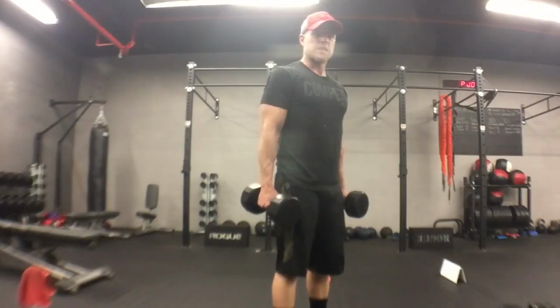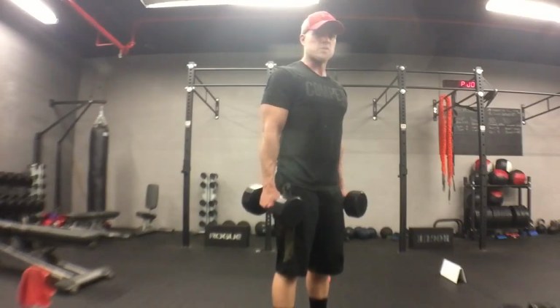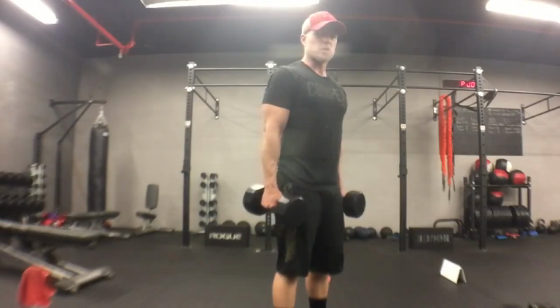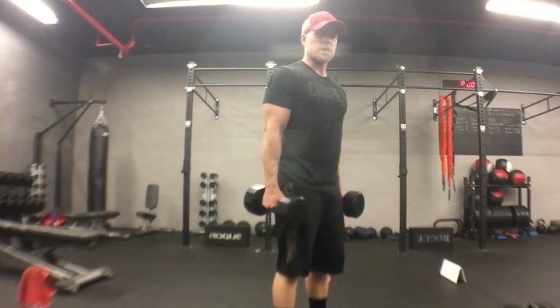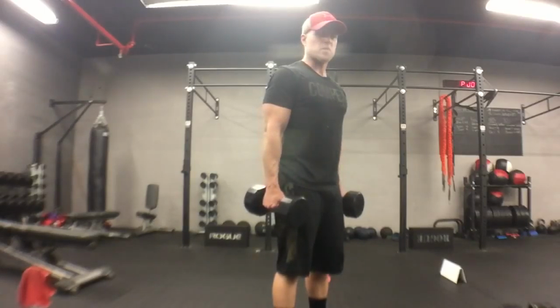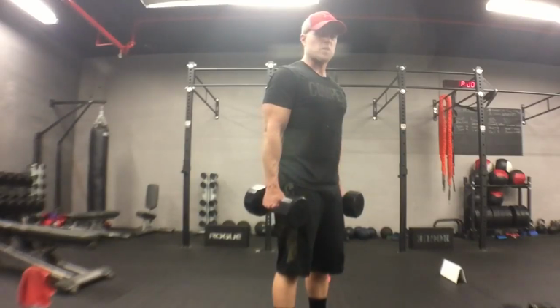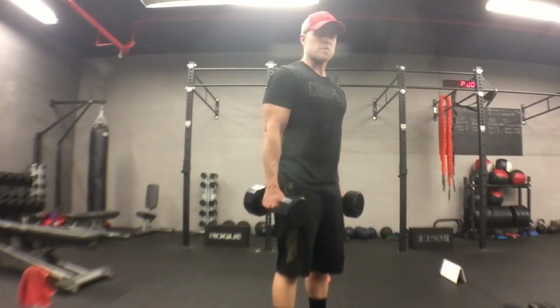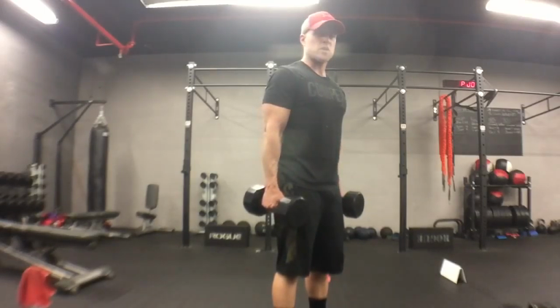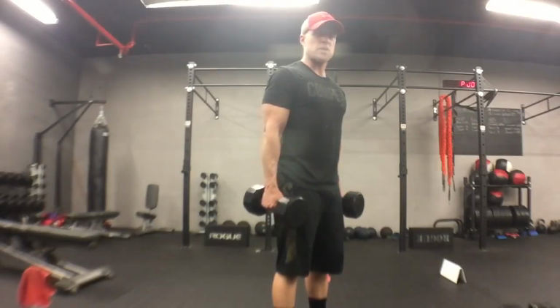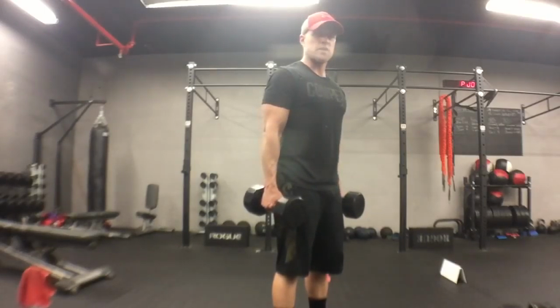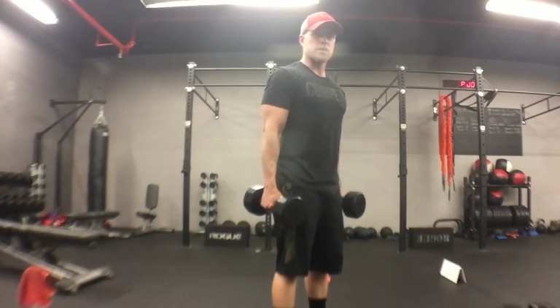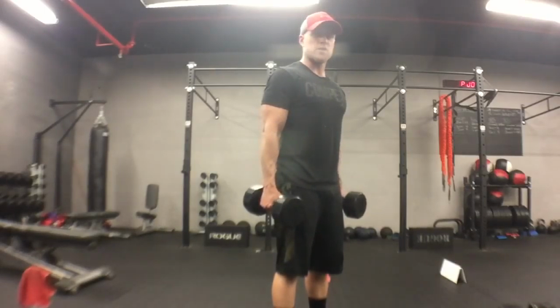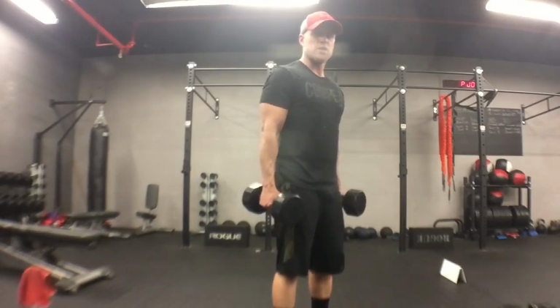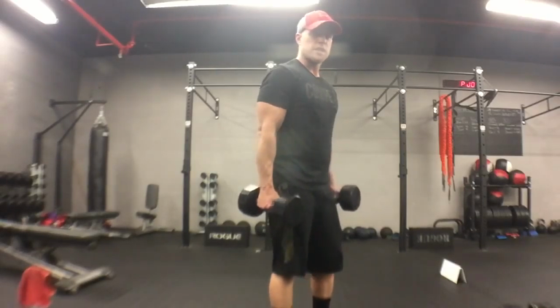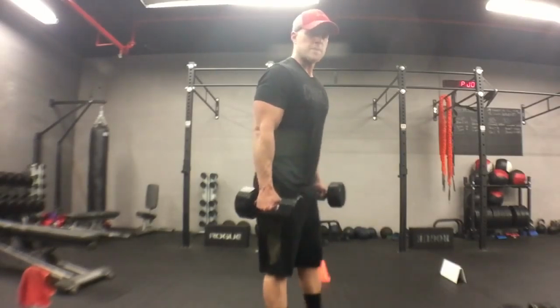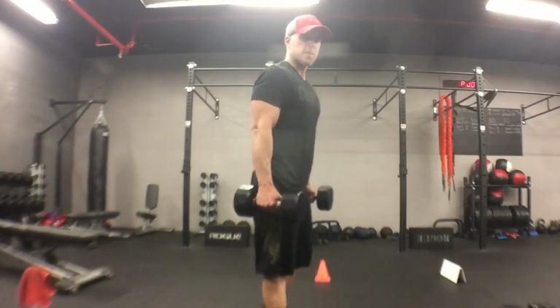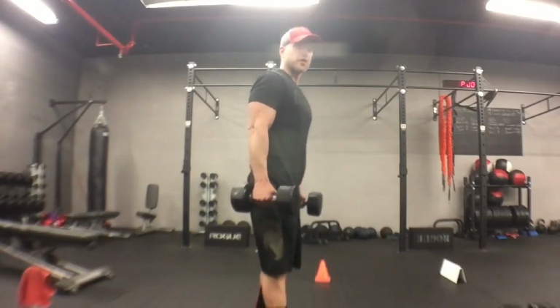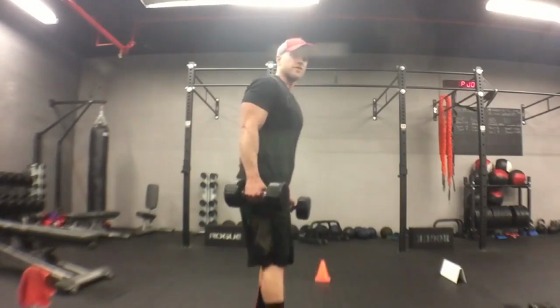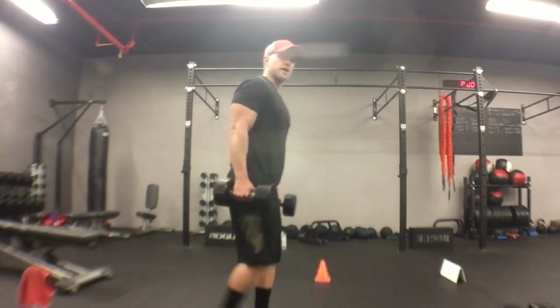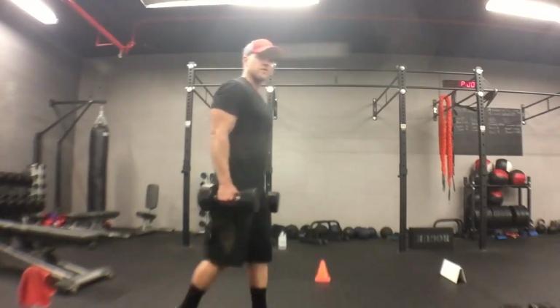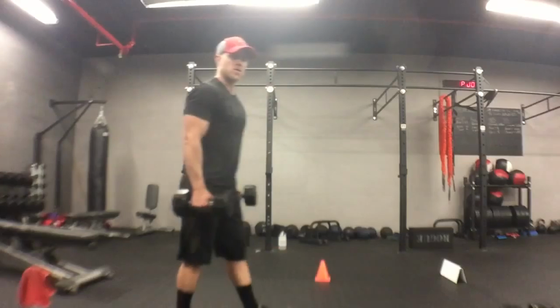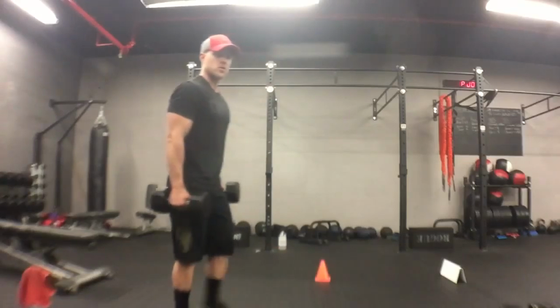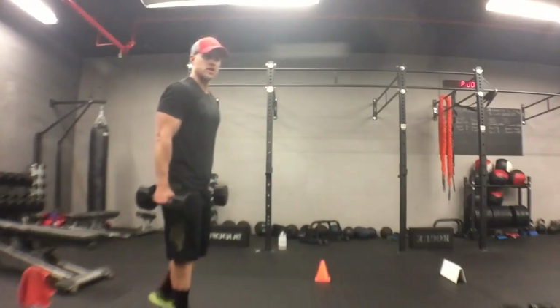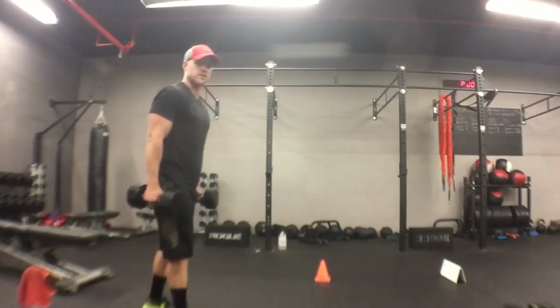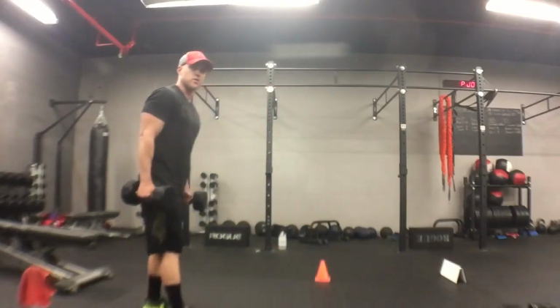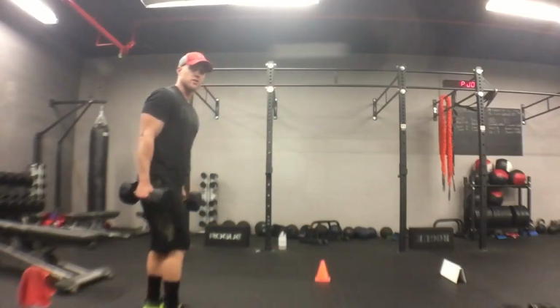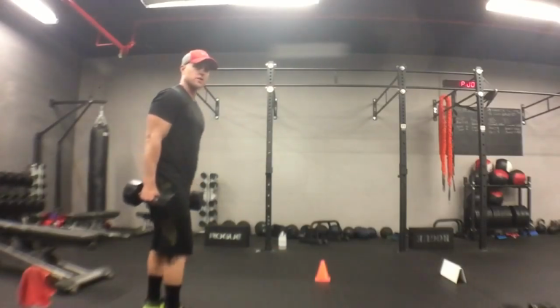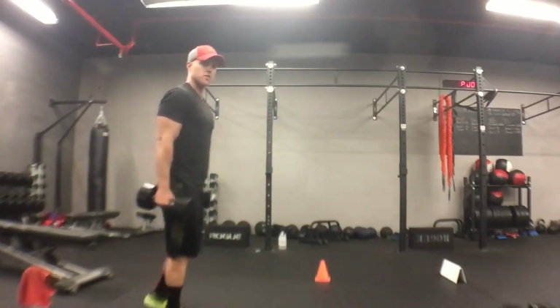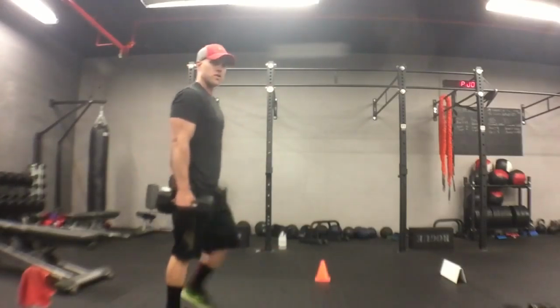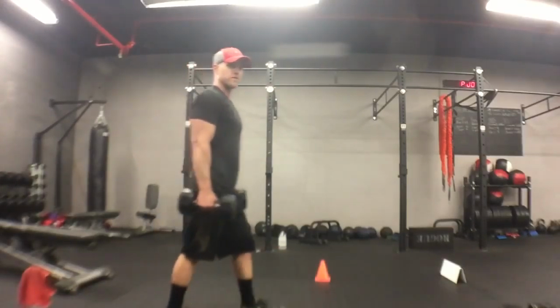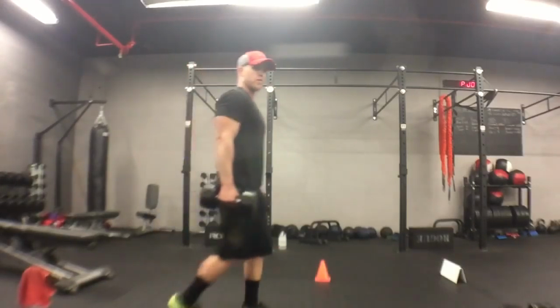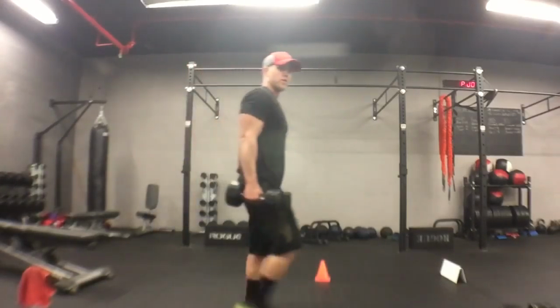Keep your shoulders back. Walk tall. Heel toe. Keeping the dumbbells flat. The farmer's walking his hold, walking forward.